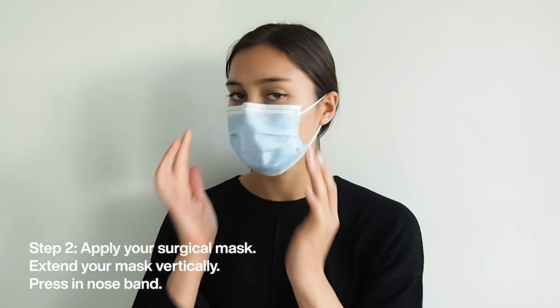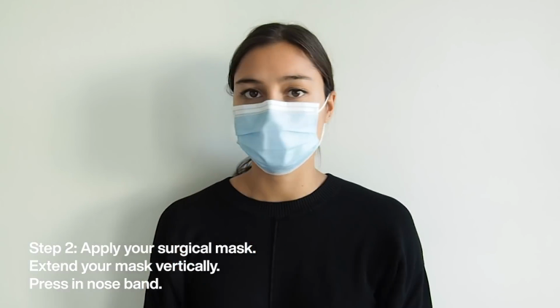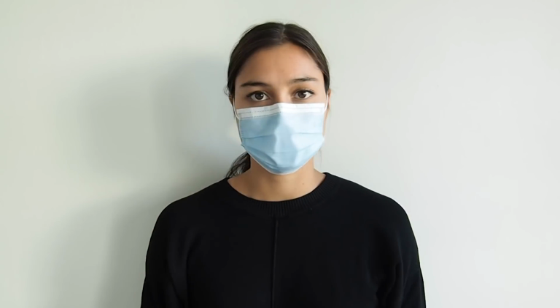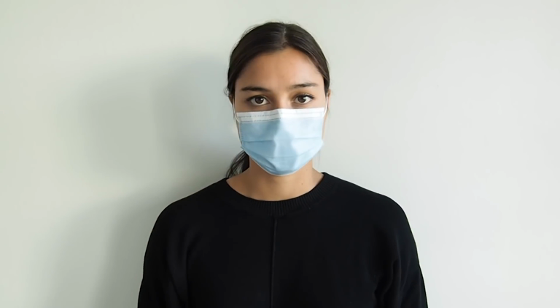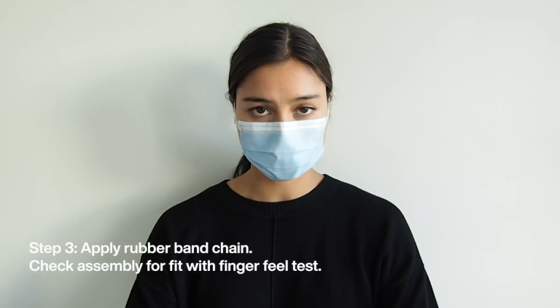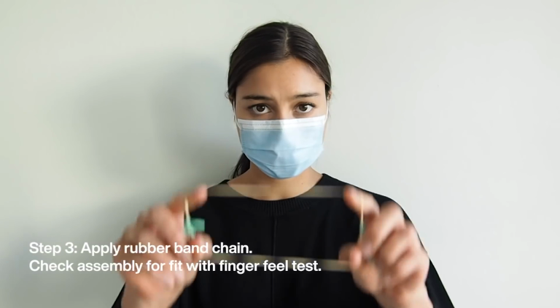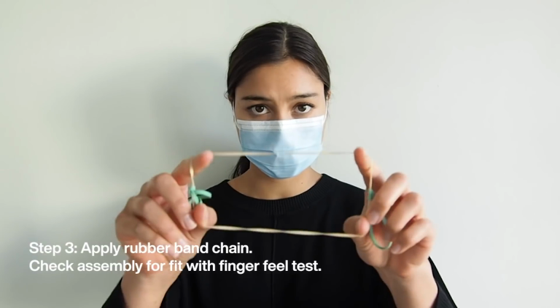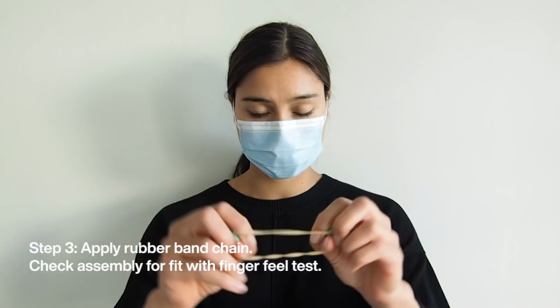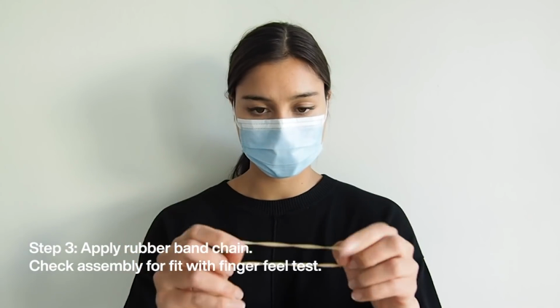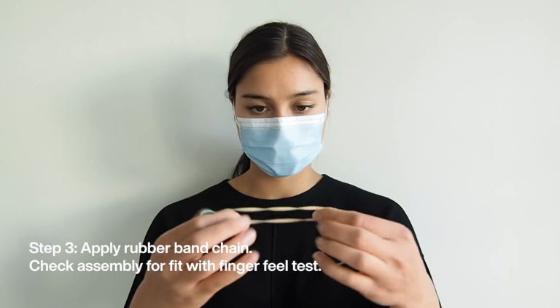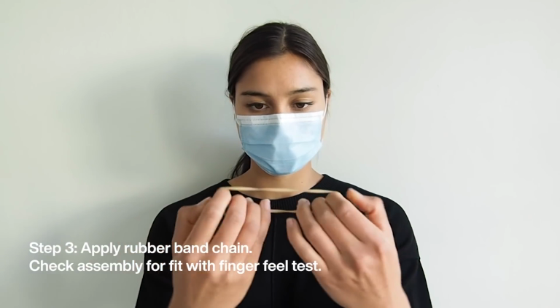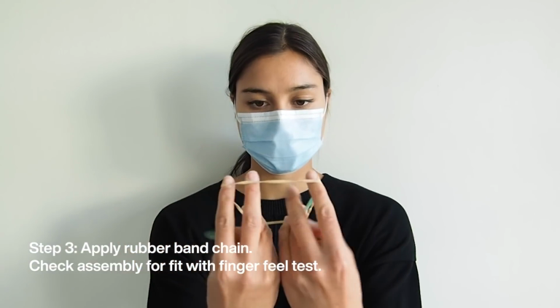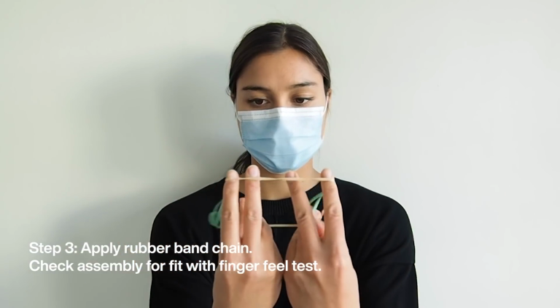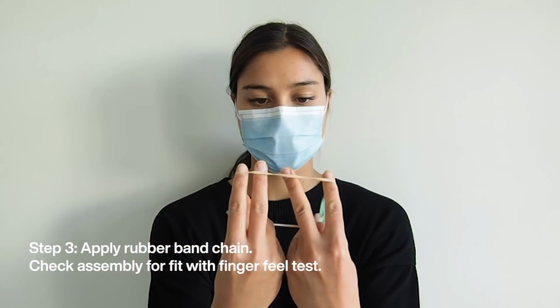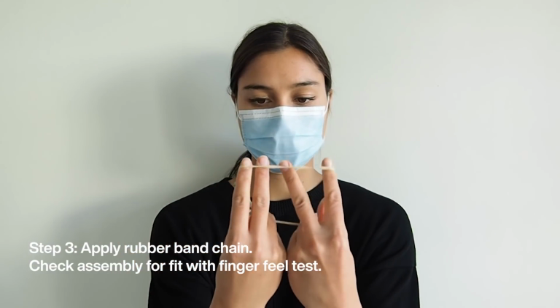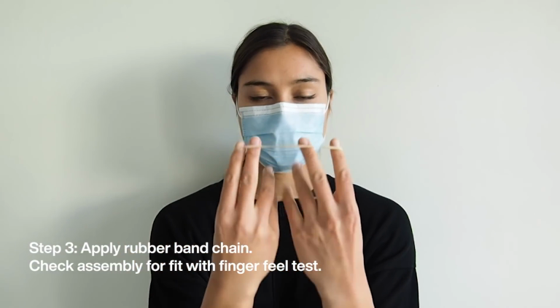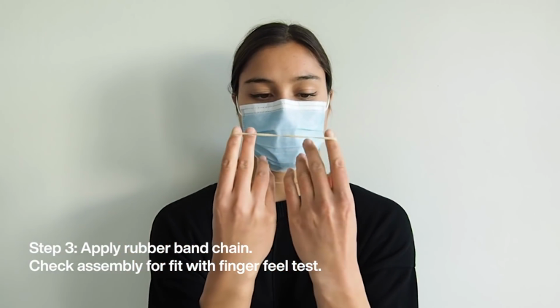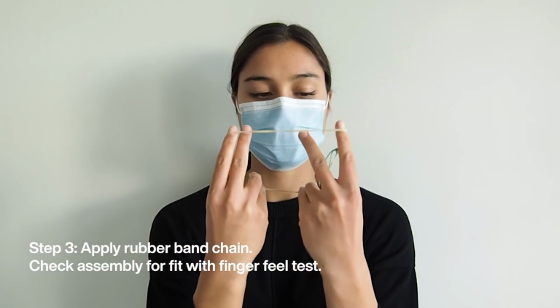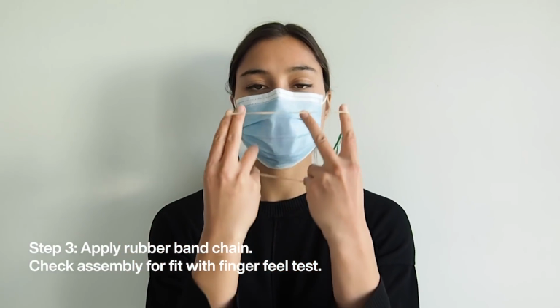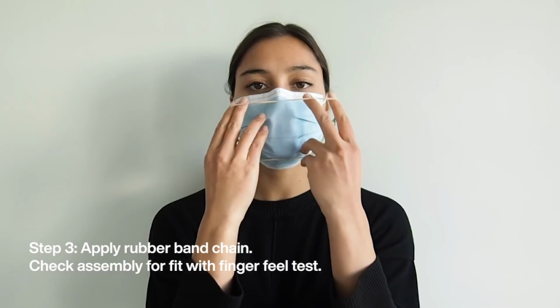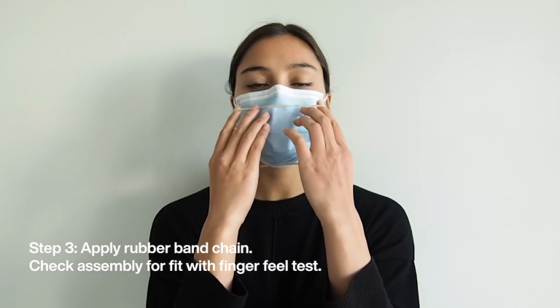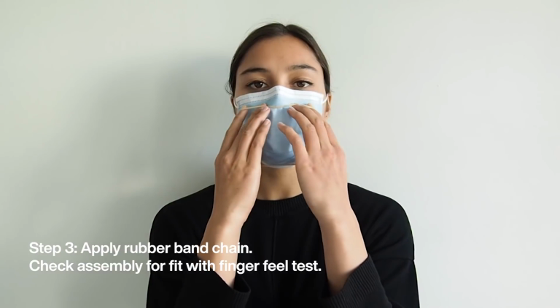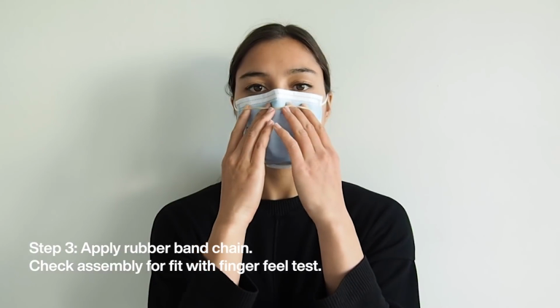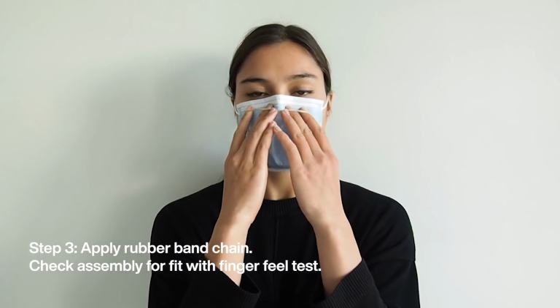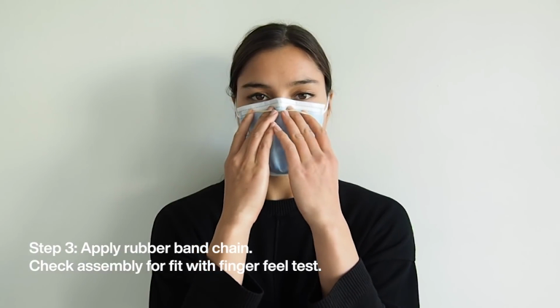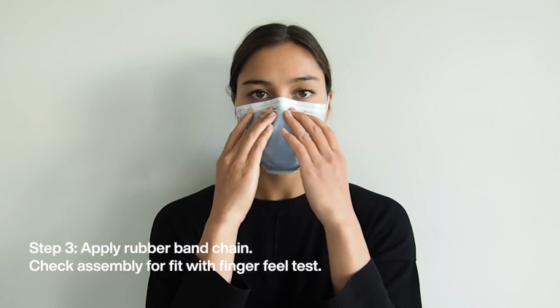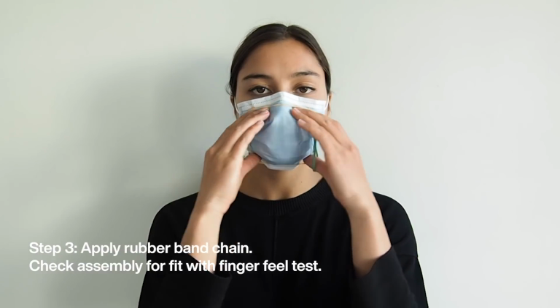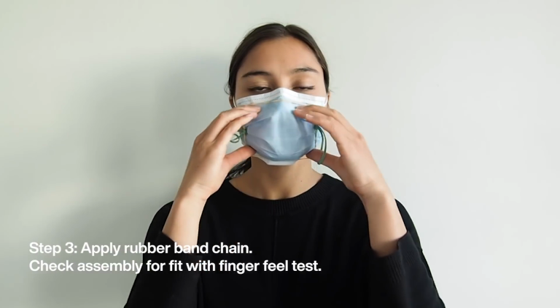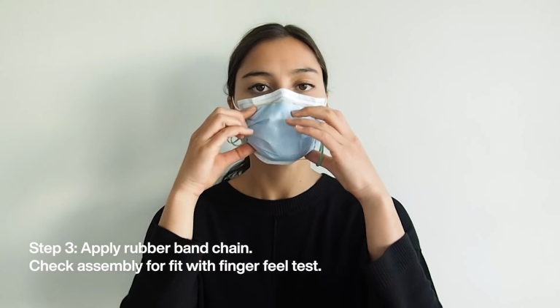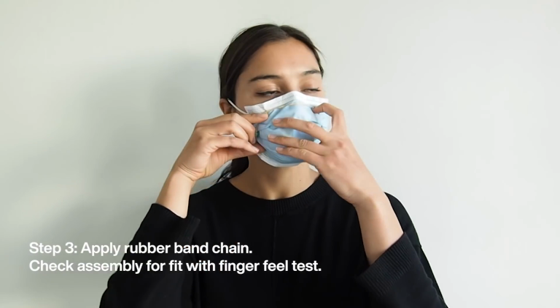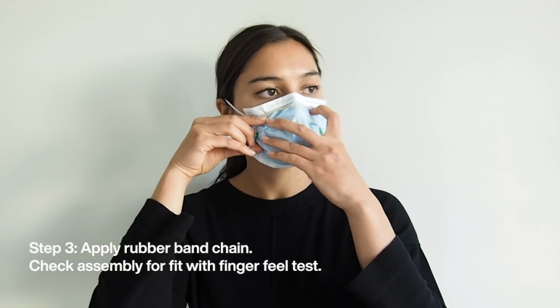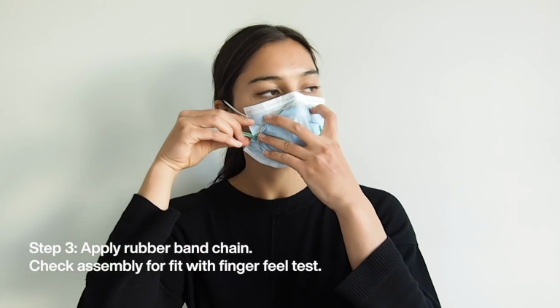Step three: stretch the central rubber band over your nose and mouth and secure the side rubber bands behind your ears.